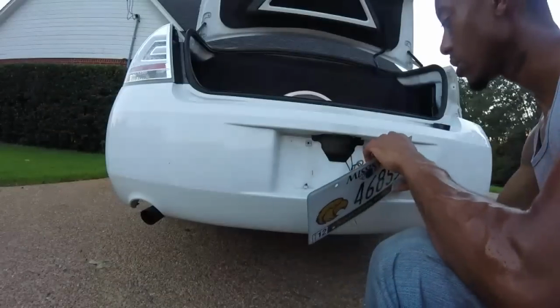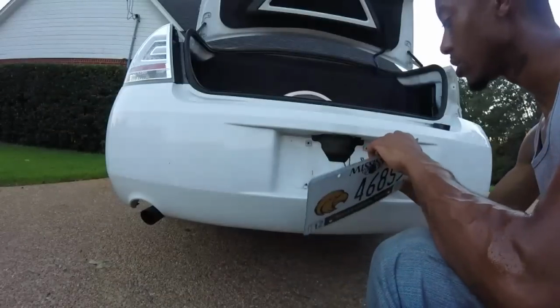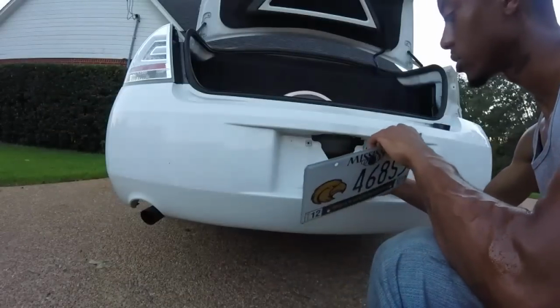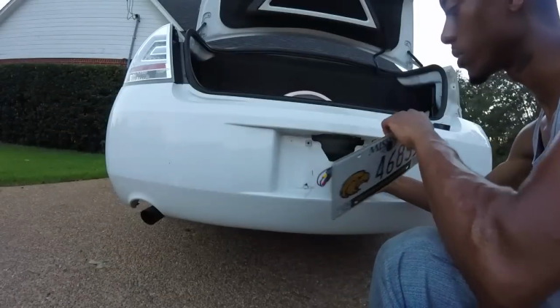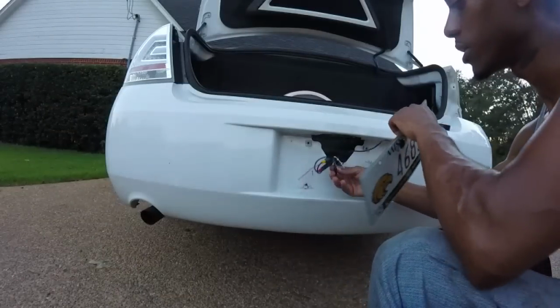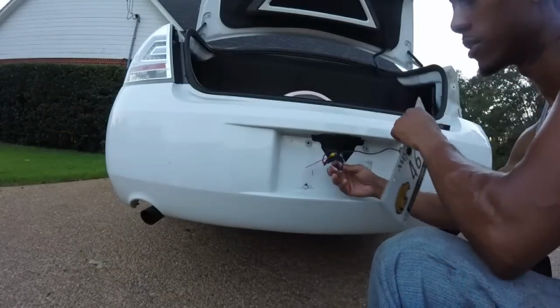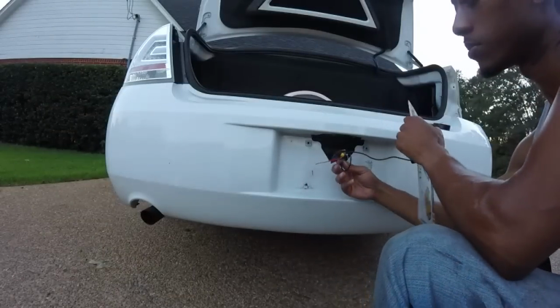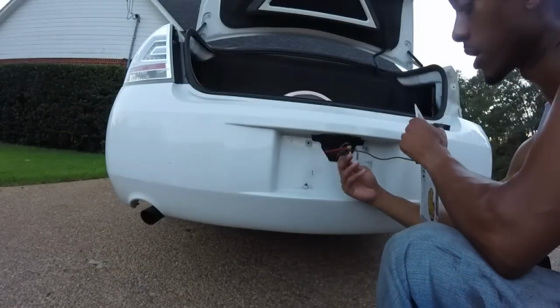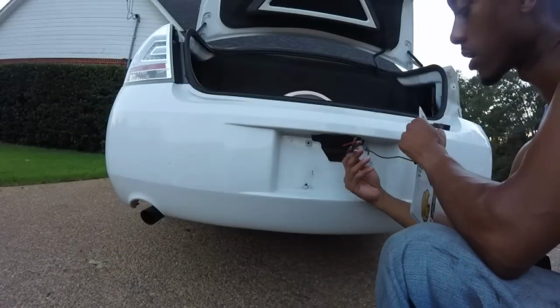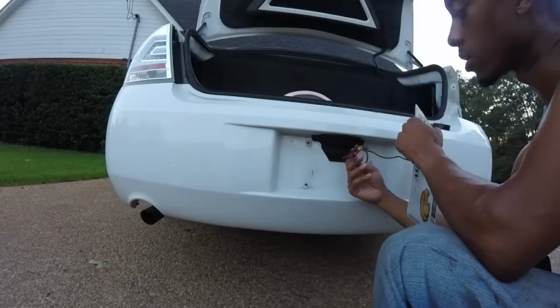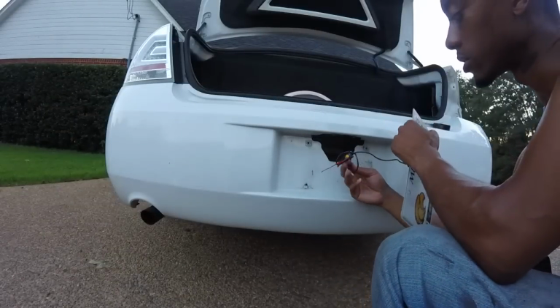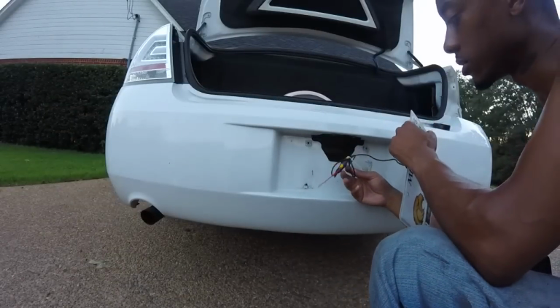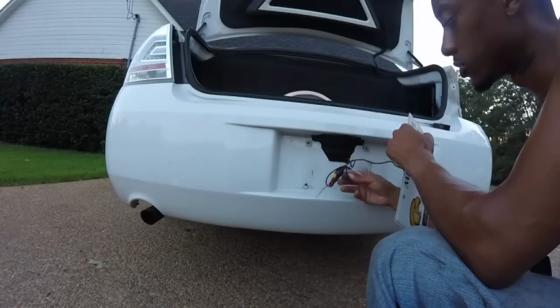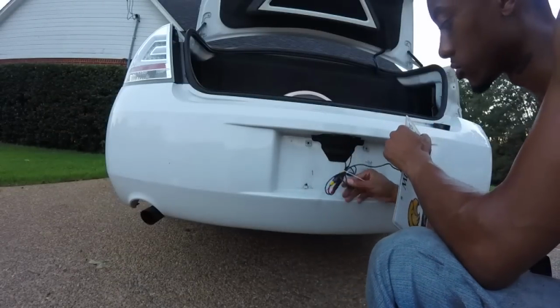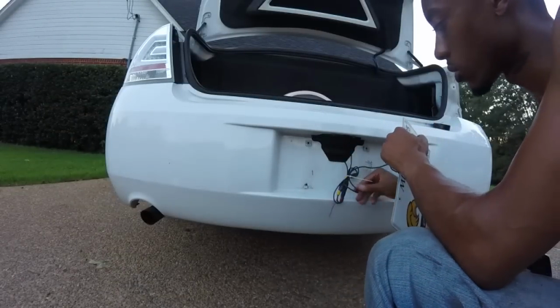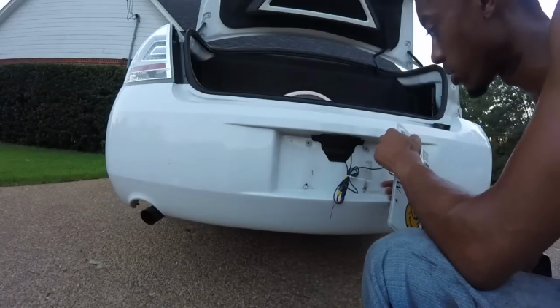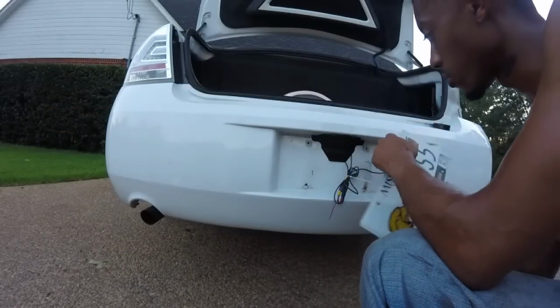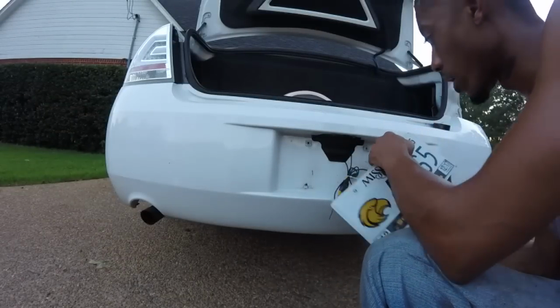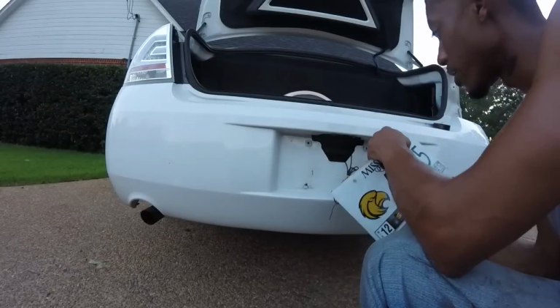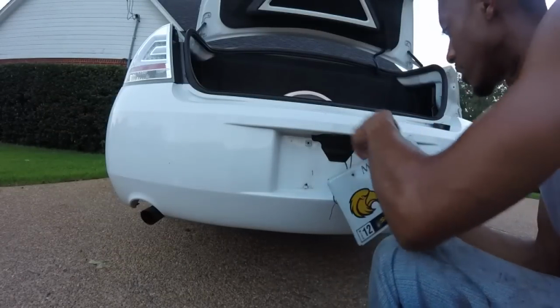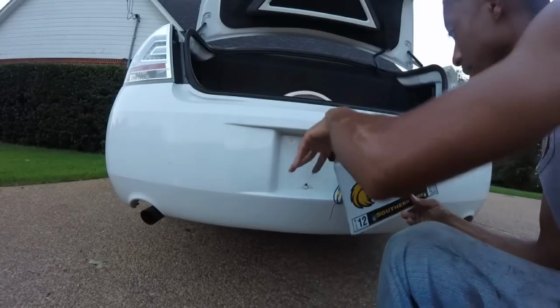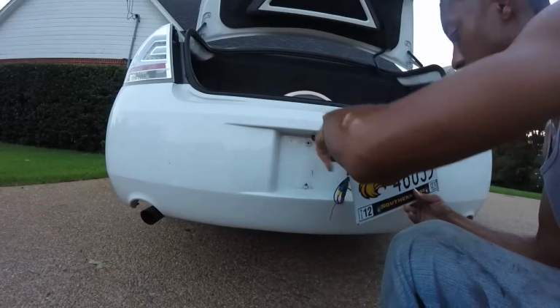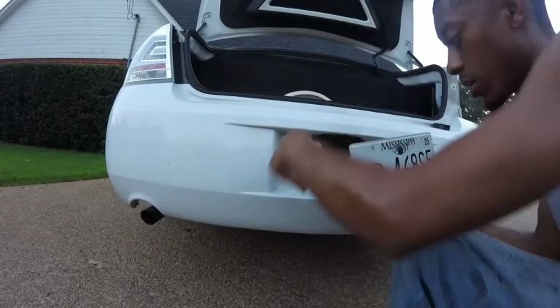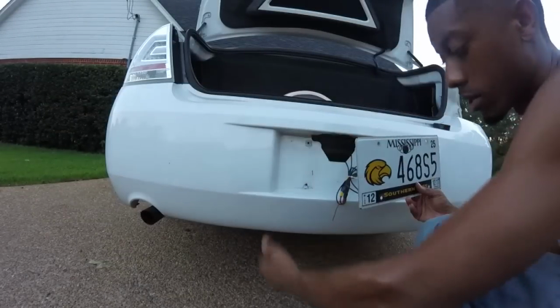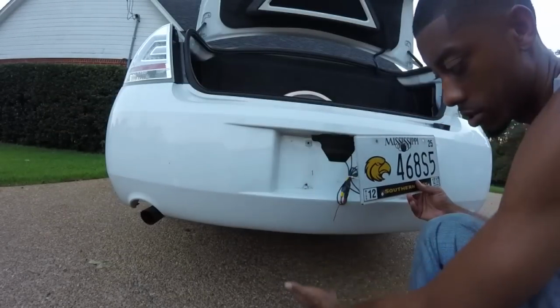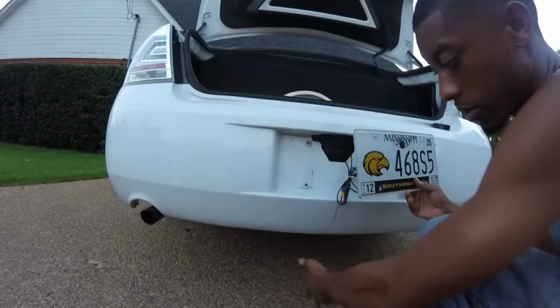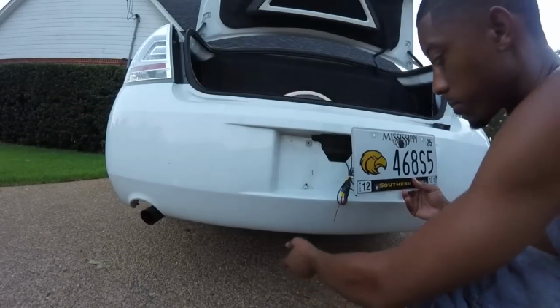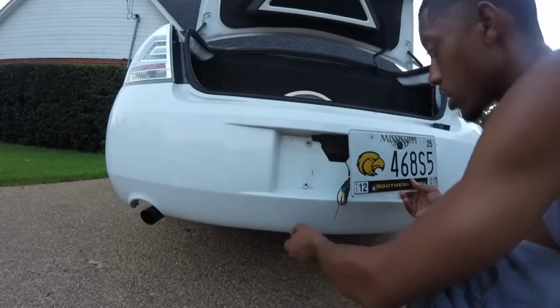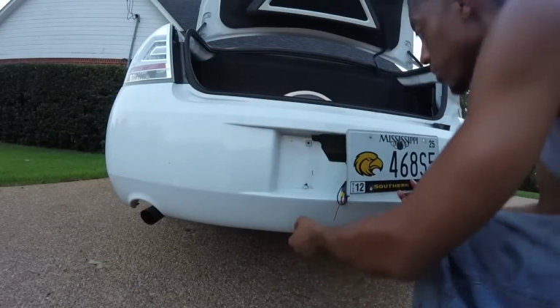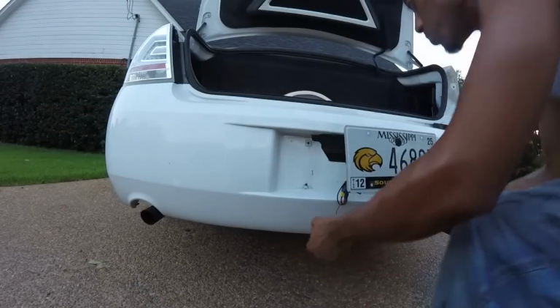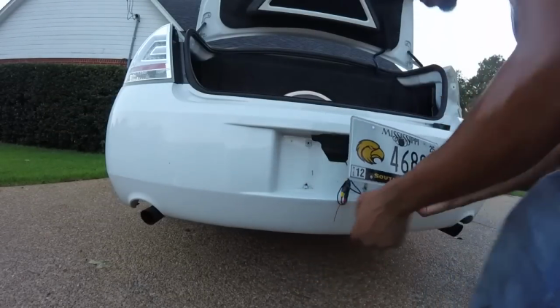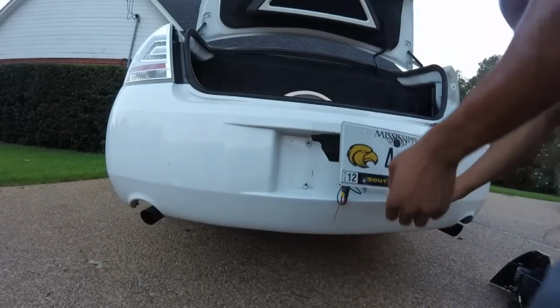I went ahead and zip-tied all of these wires so I won't have wires hanging all out of the bottom of the bumper.